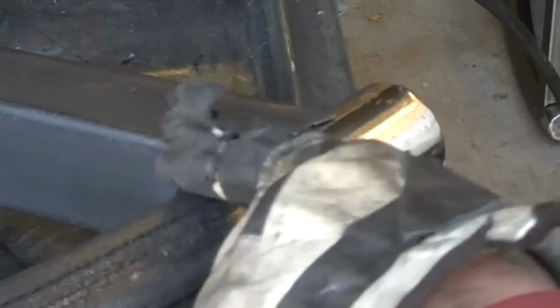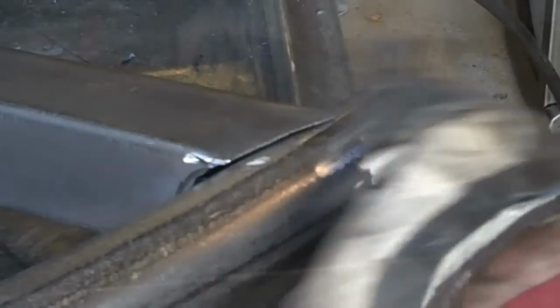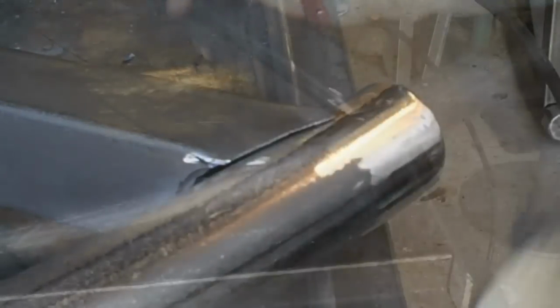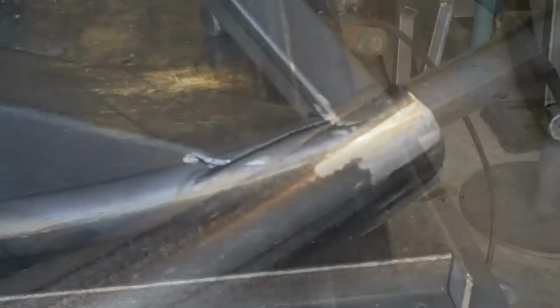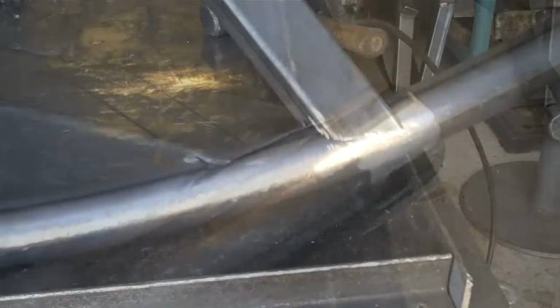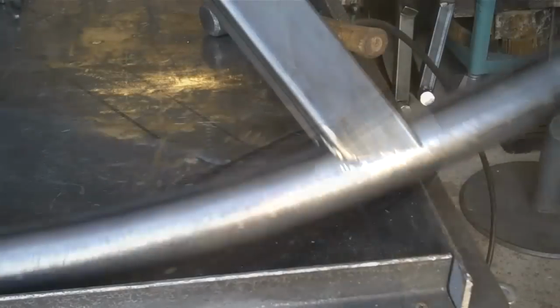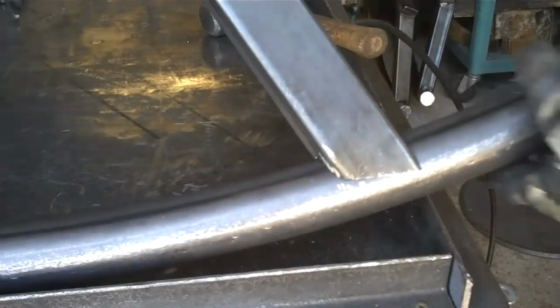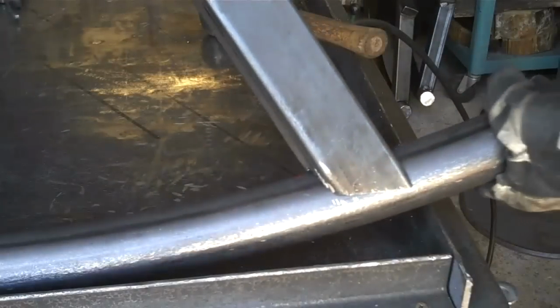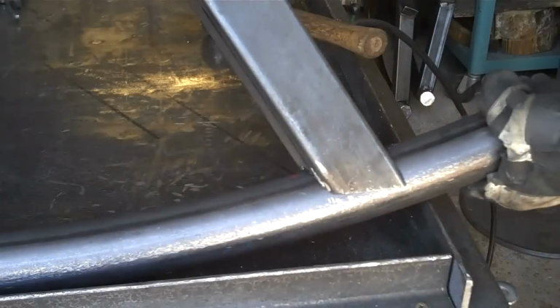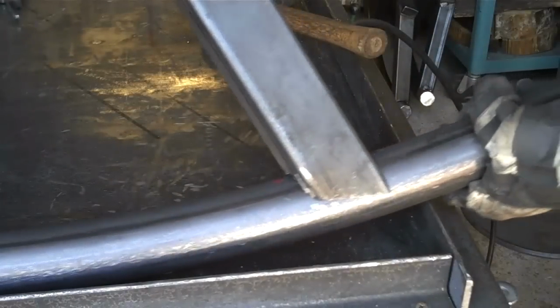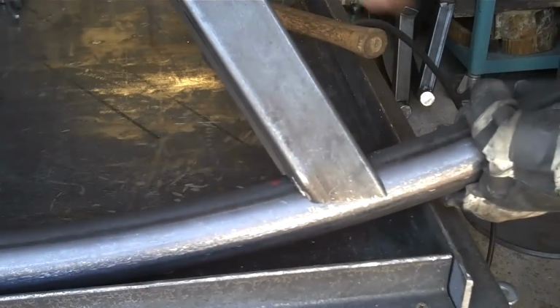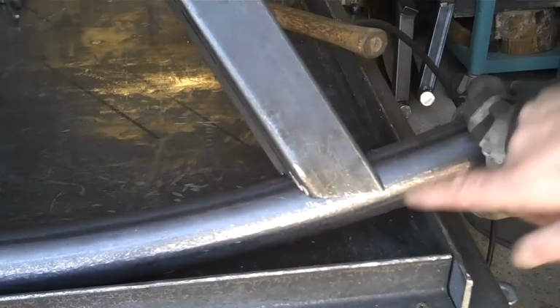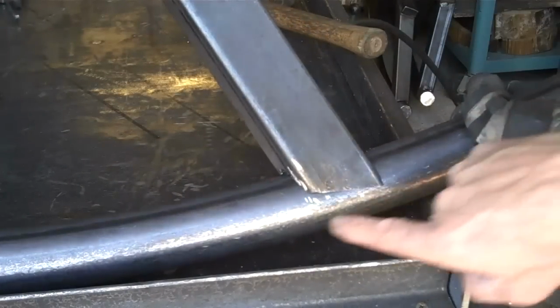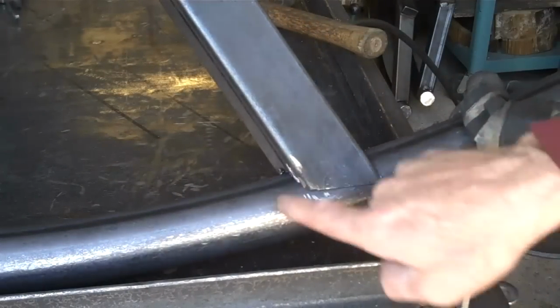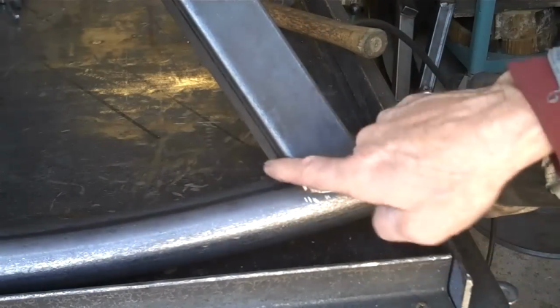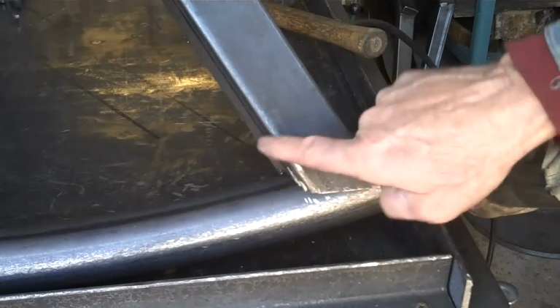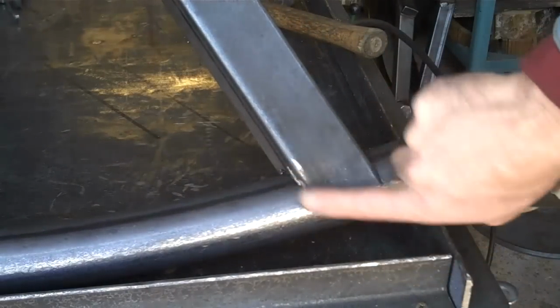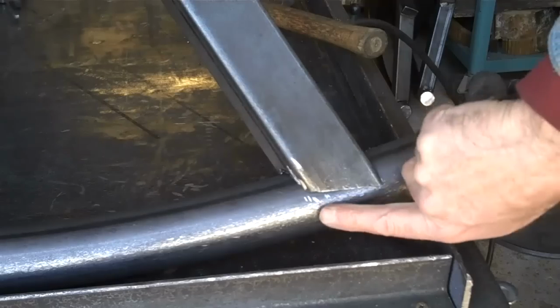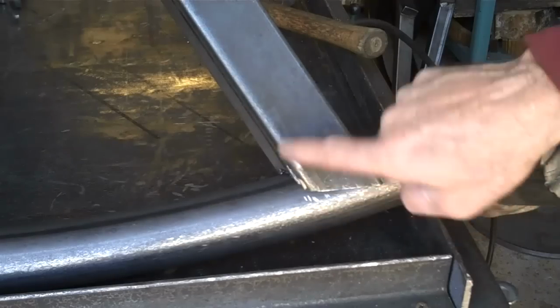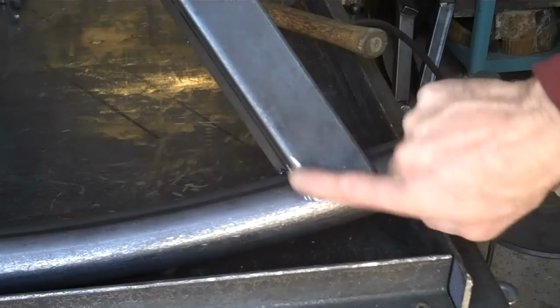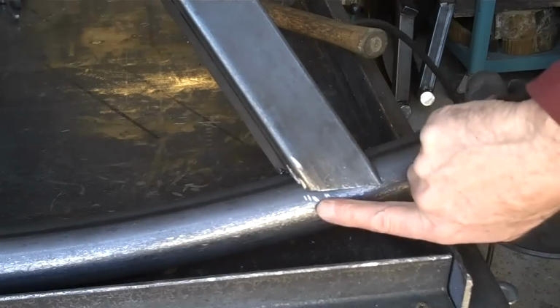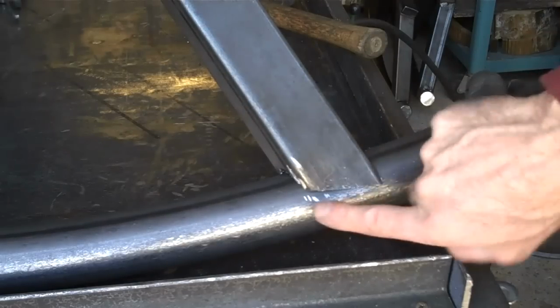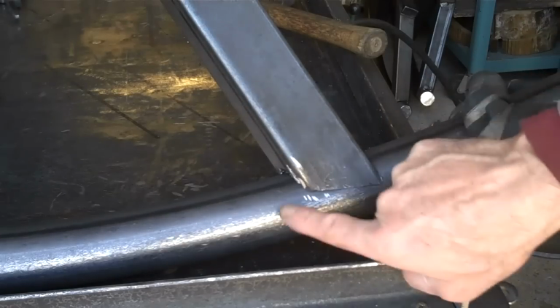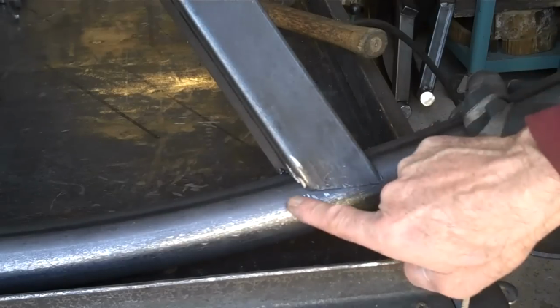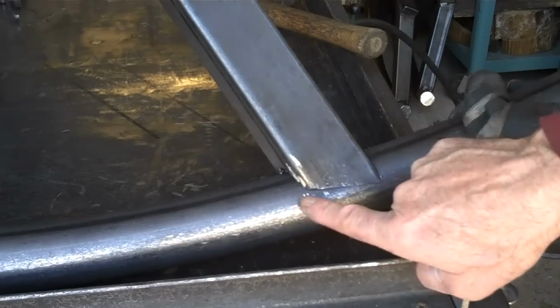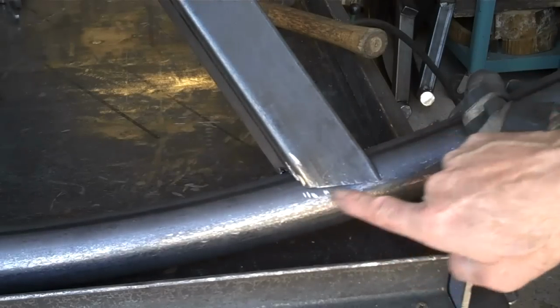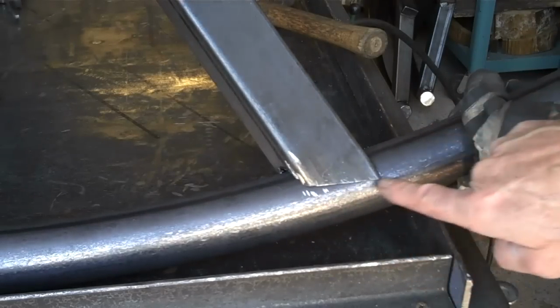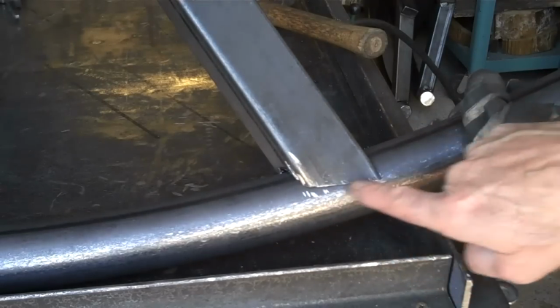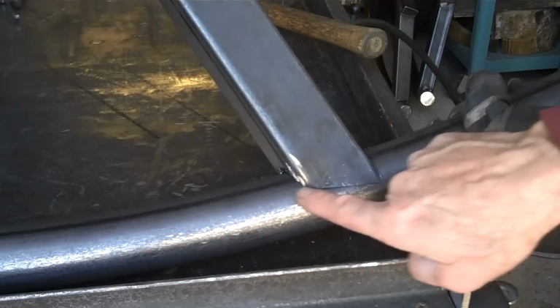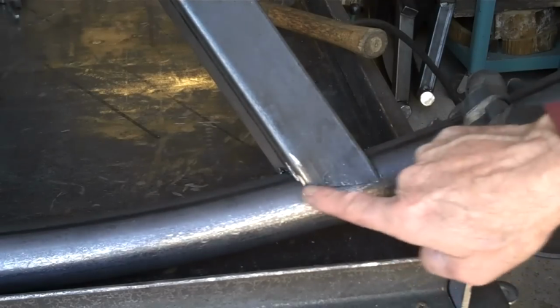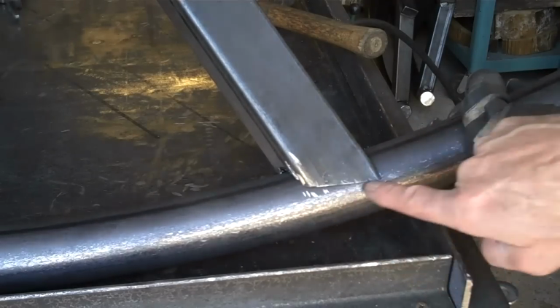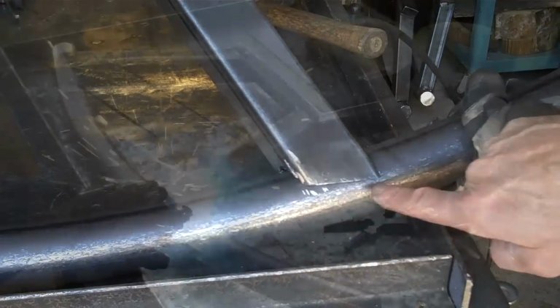That seals it up. Now you can really see what we've done there — we've just folded that over so we can get a good weld right here.